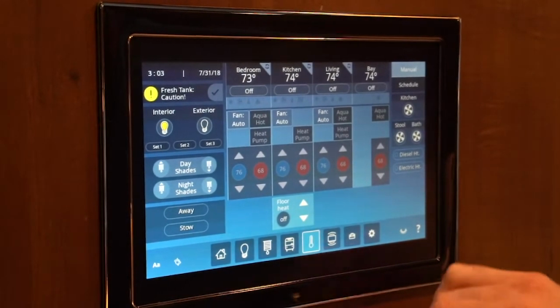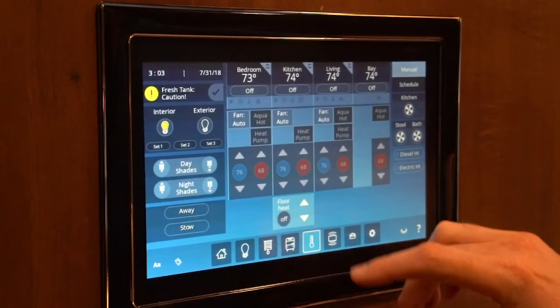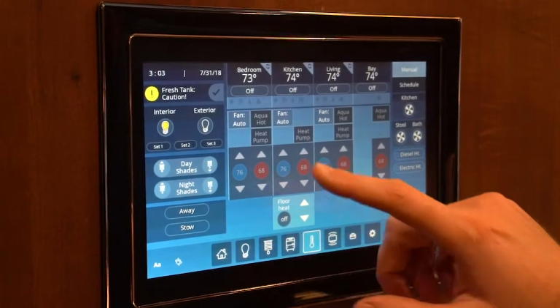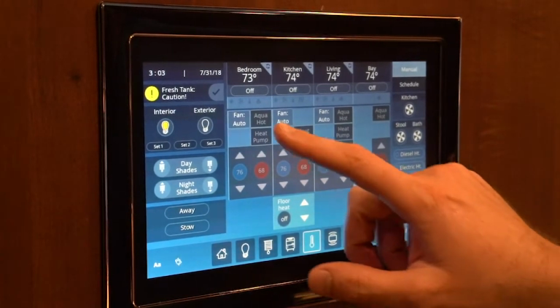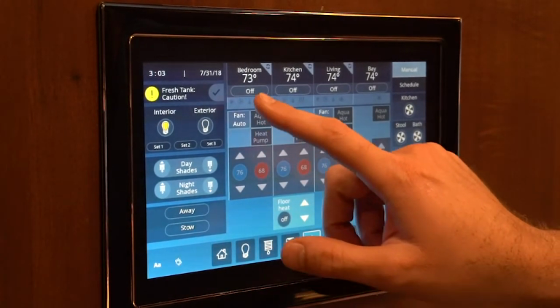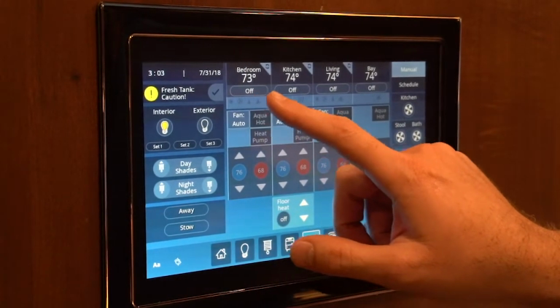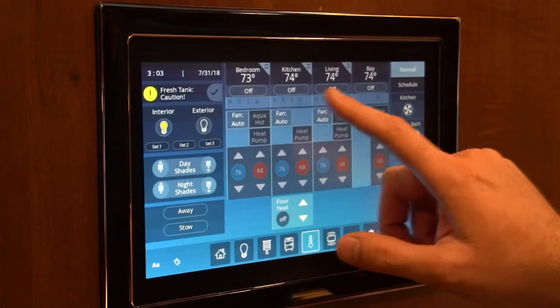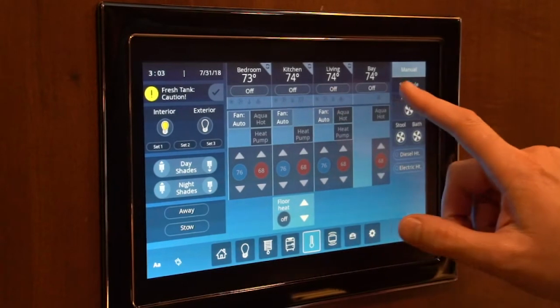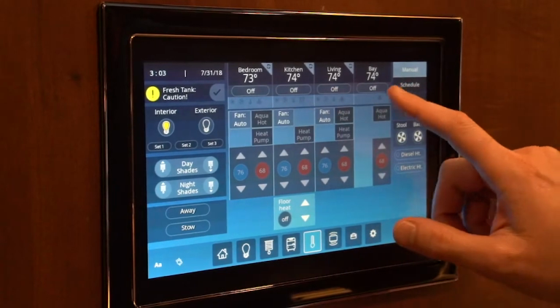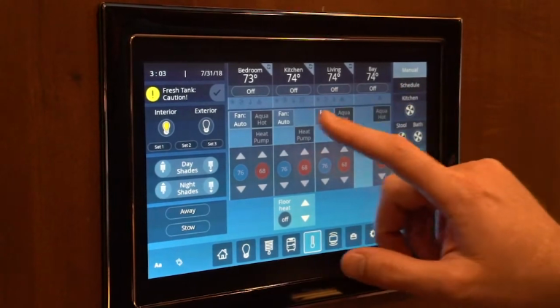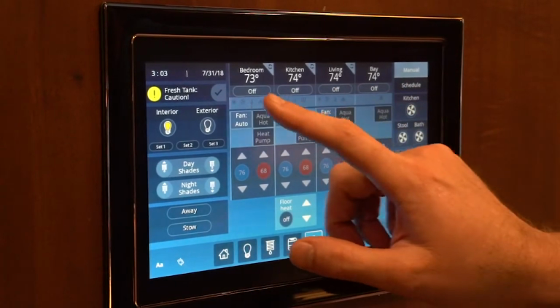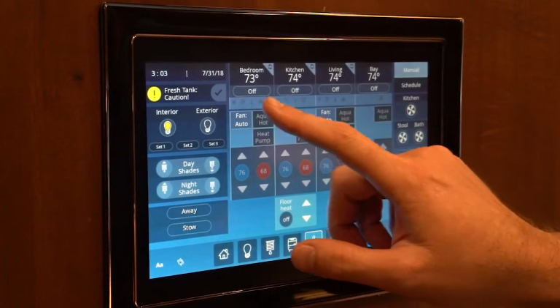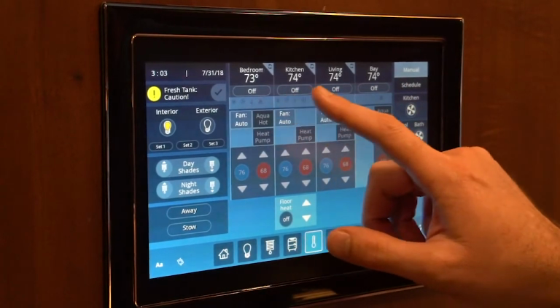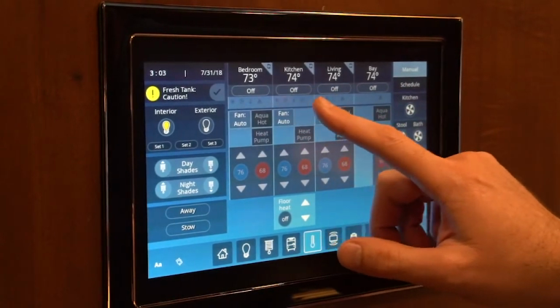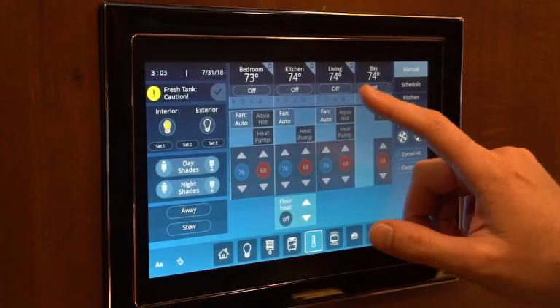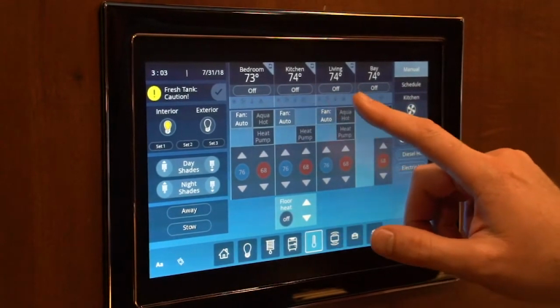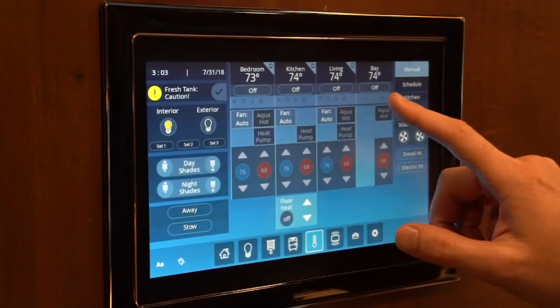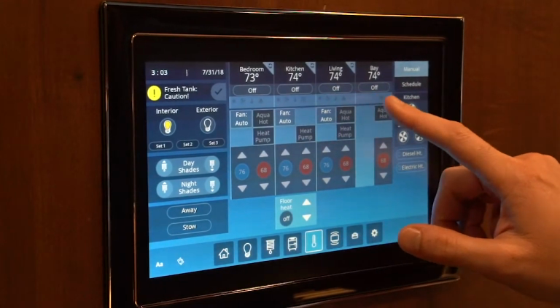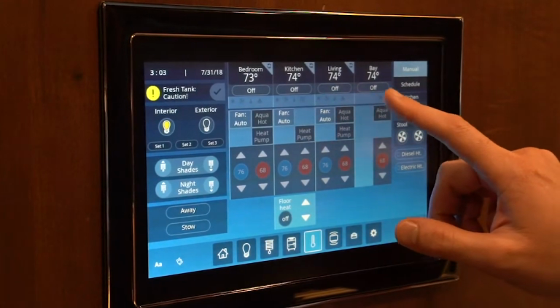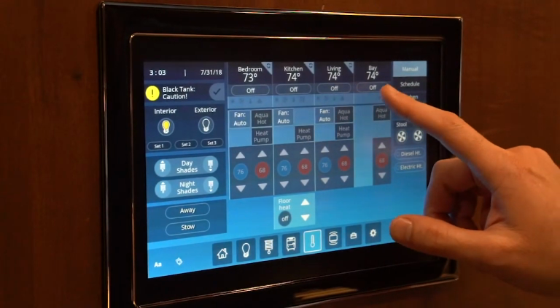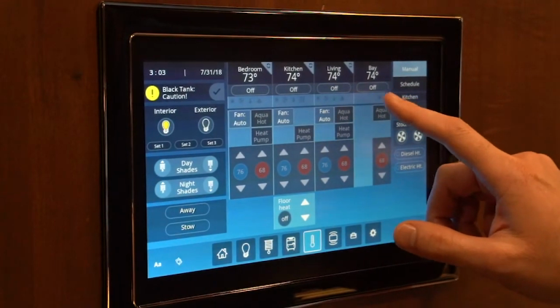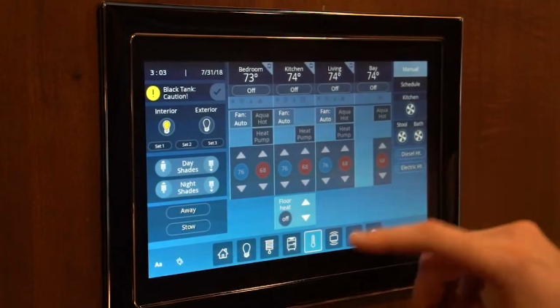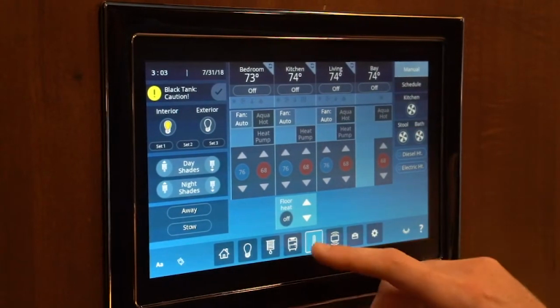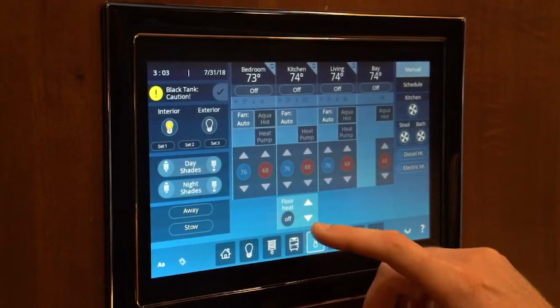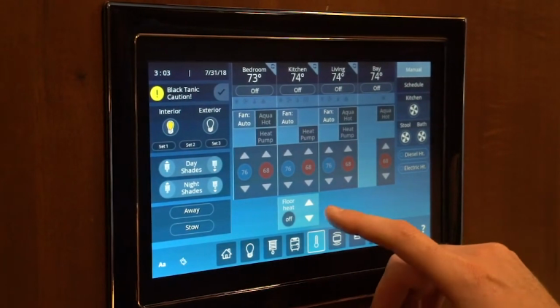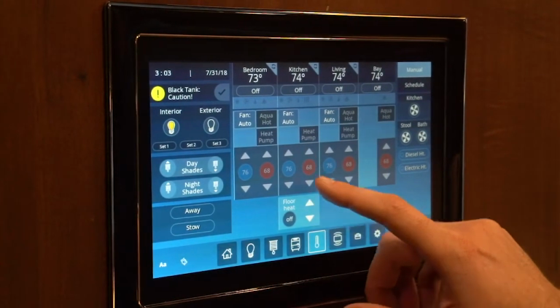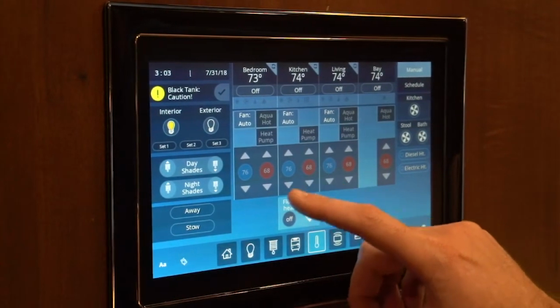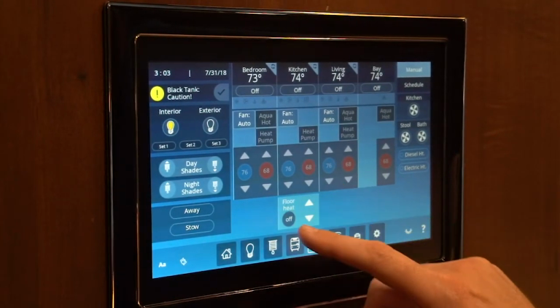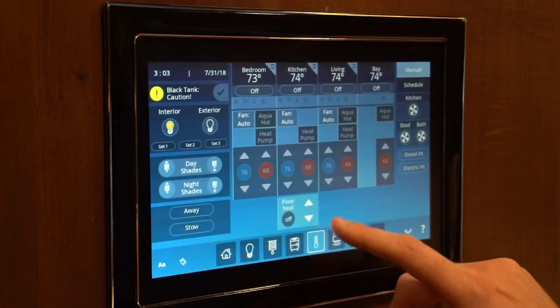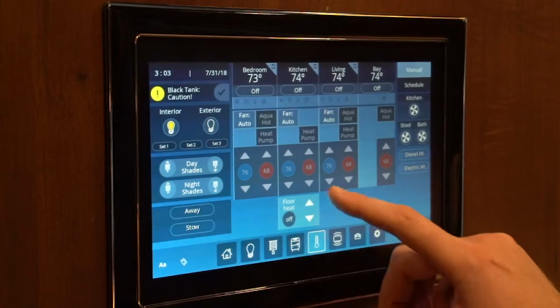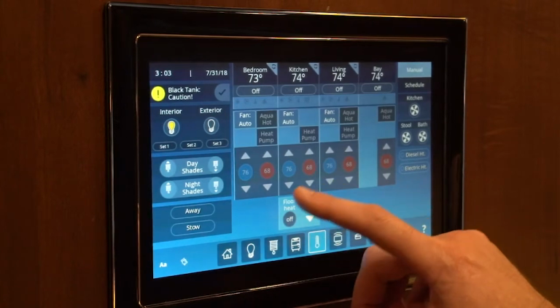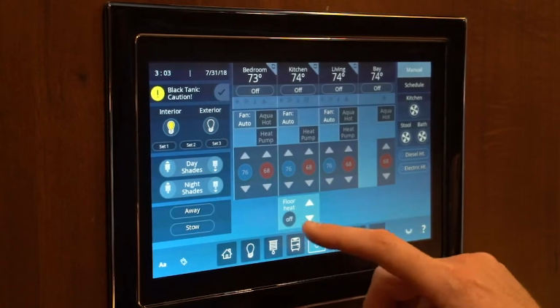You have all of your zones here to choose from: your bedroom, kitchen, living room, and the basement area. This bottom section here is your floor heat.